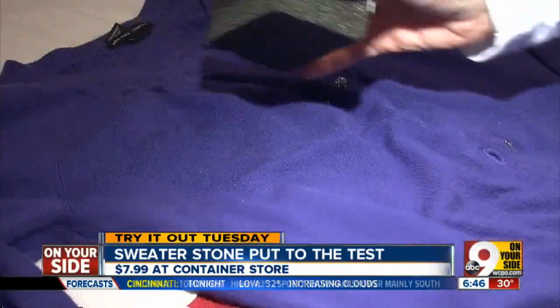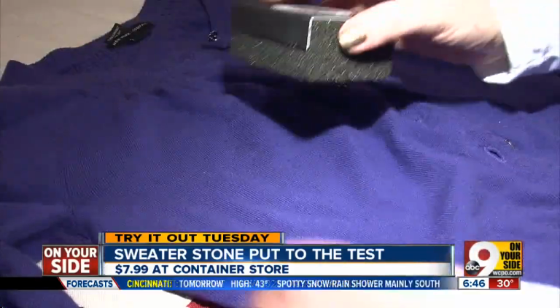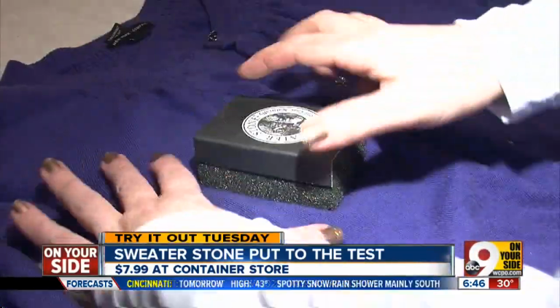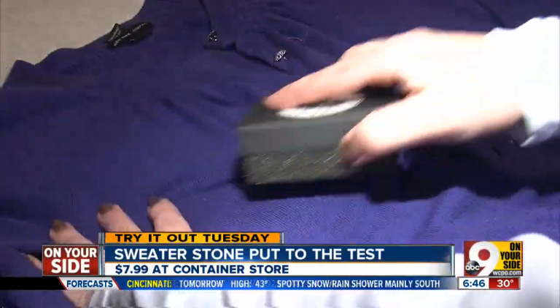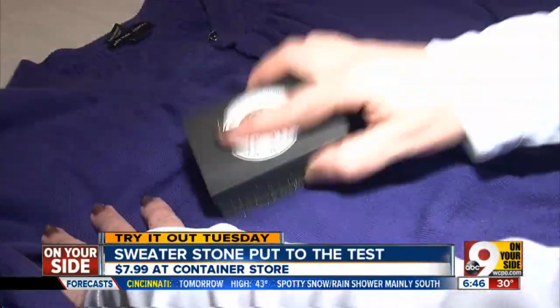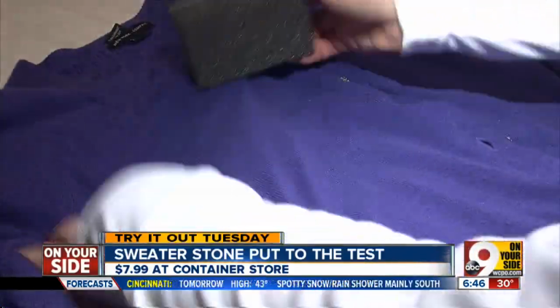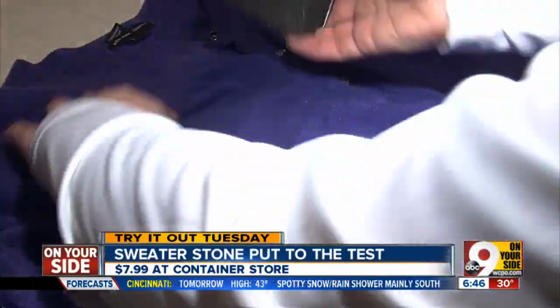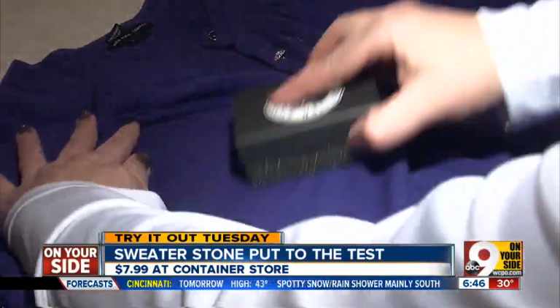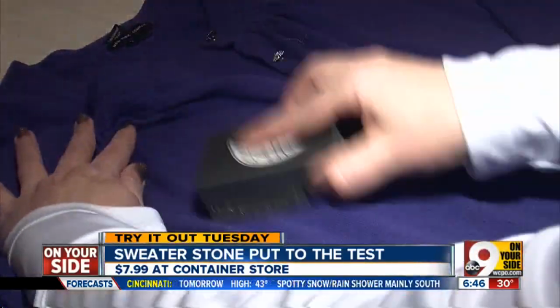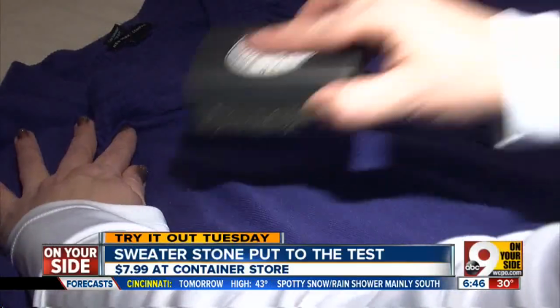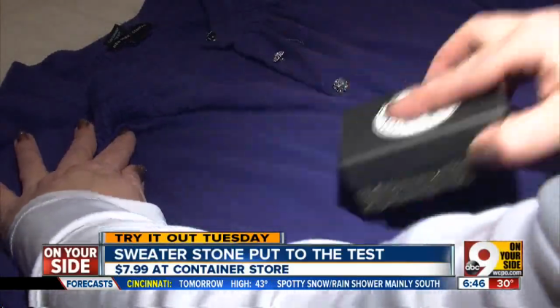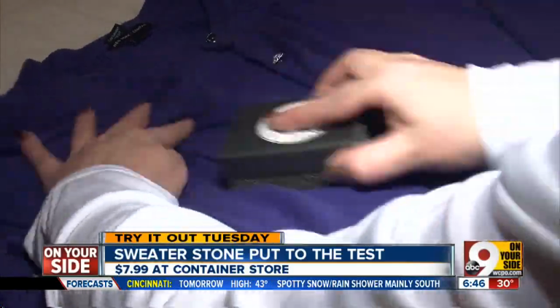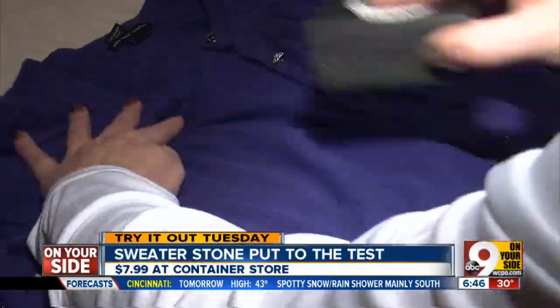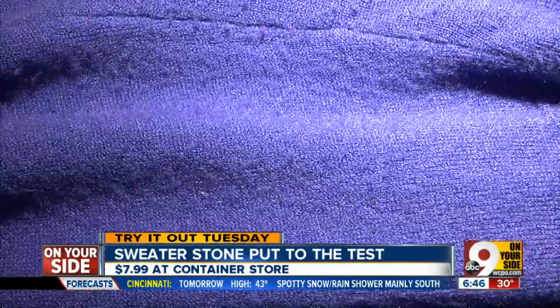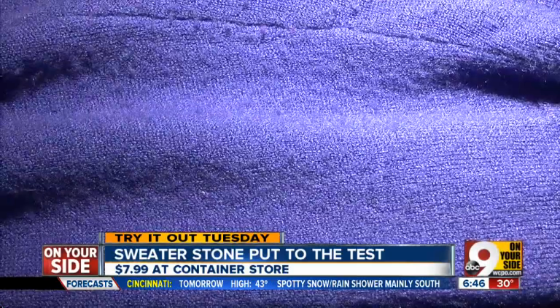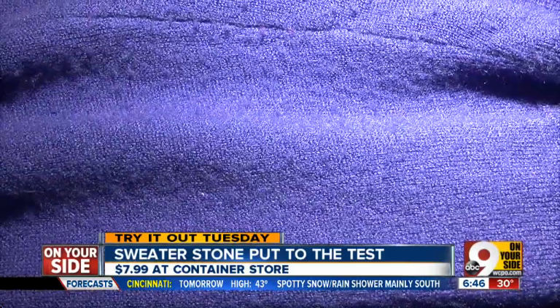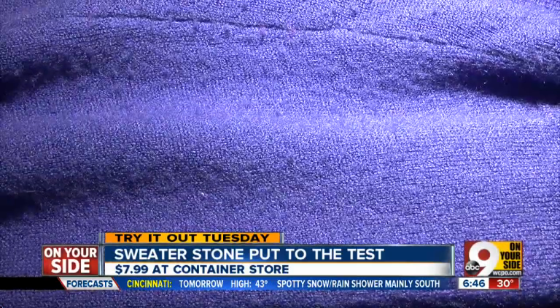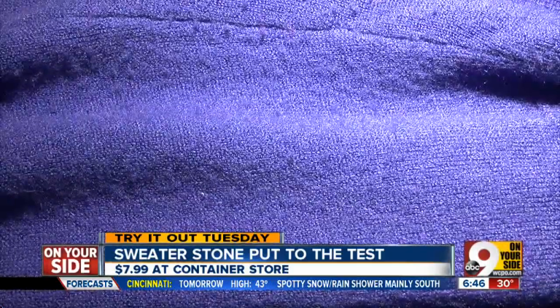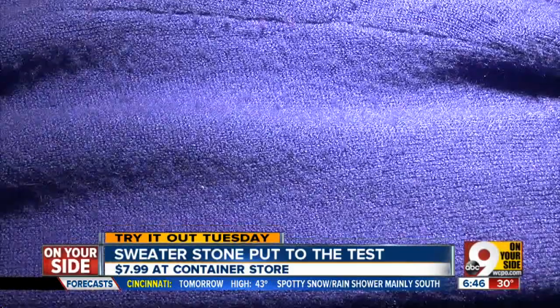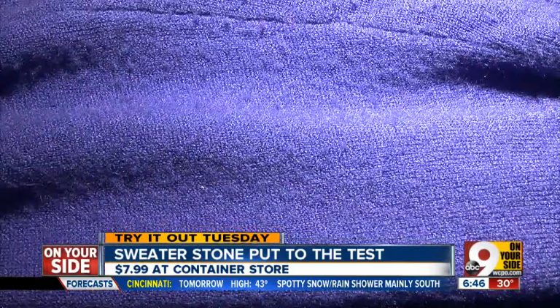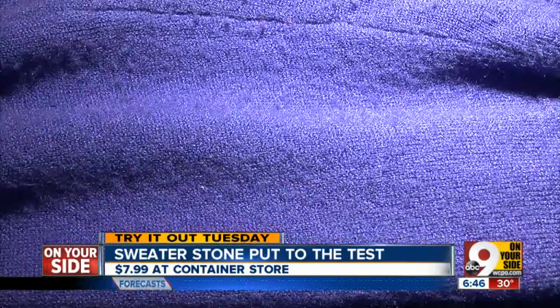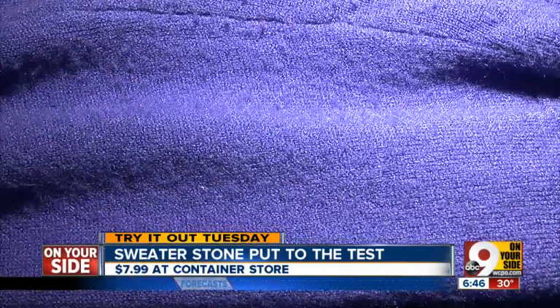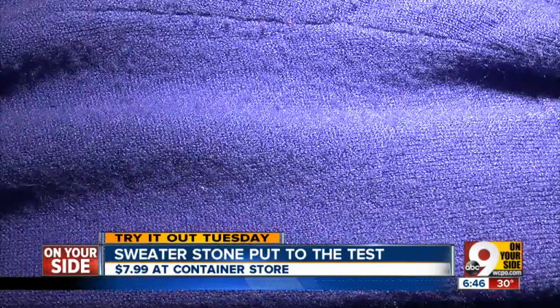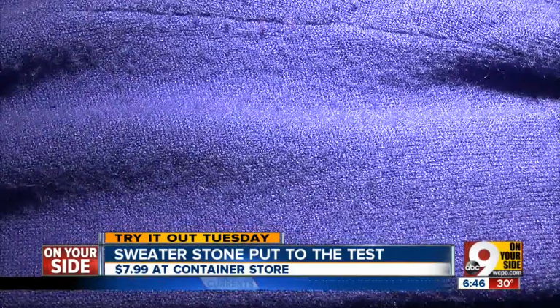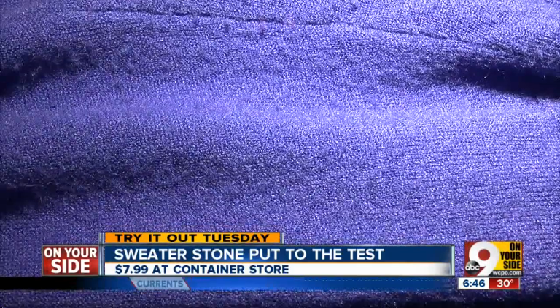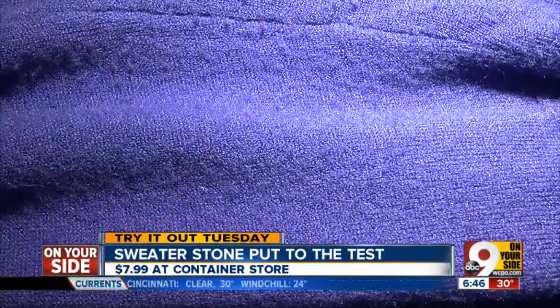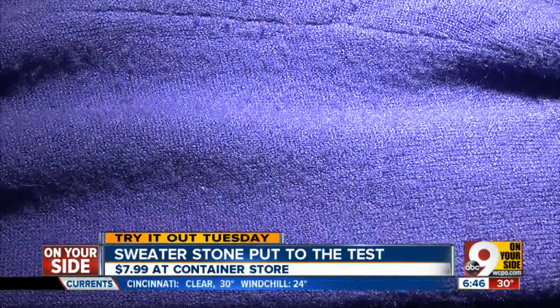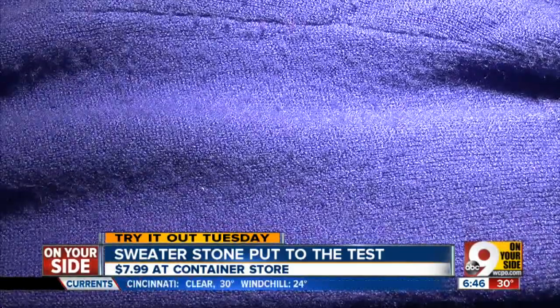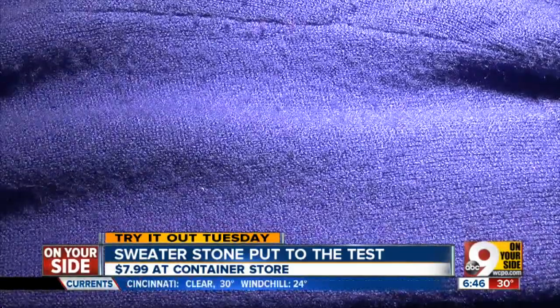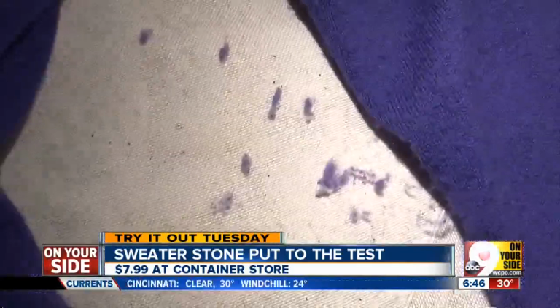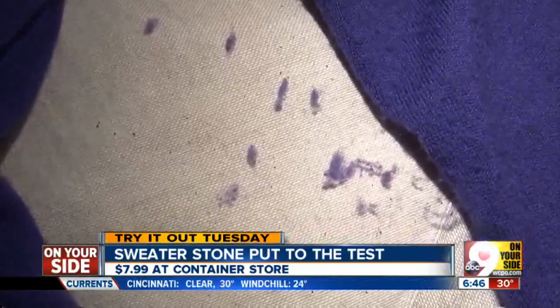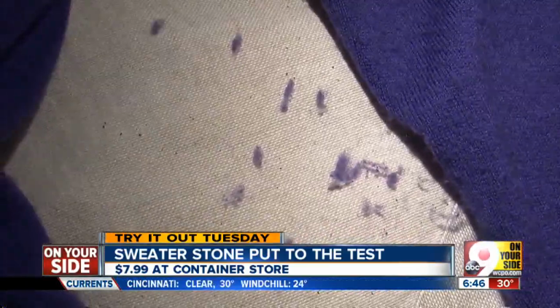It worked well on this sweater, though unlike a traditional sweater shaver which collects all the residue, this does not. So a little cleanup is necessary.